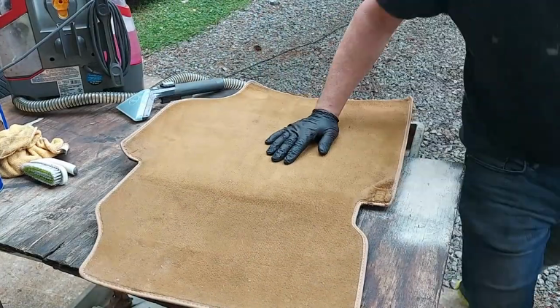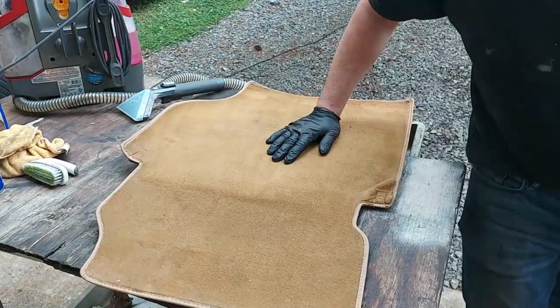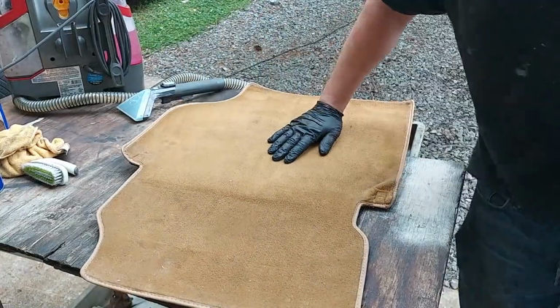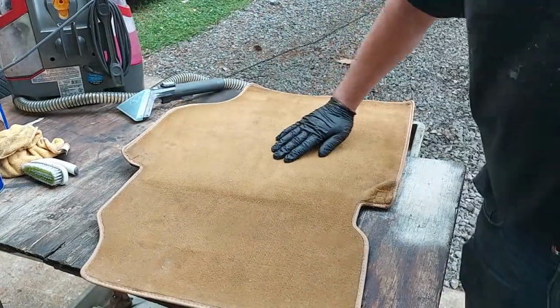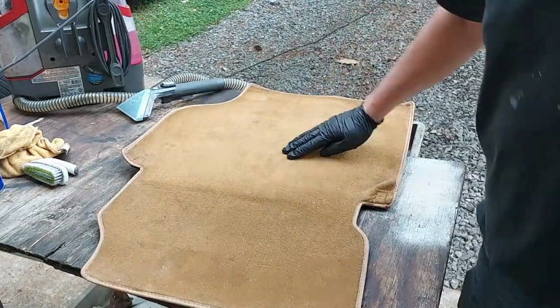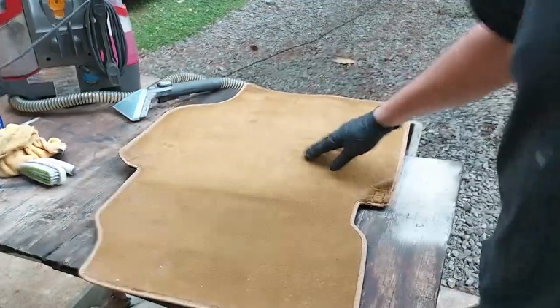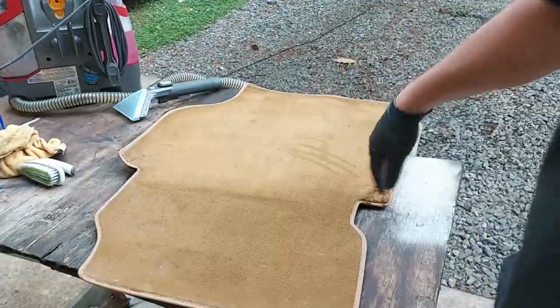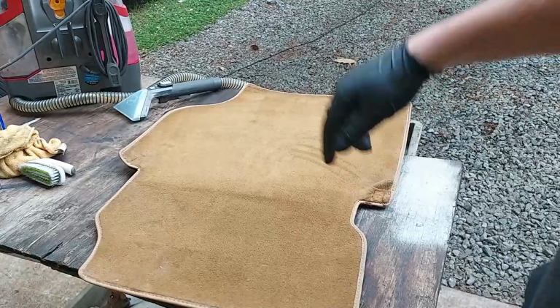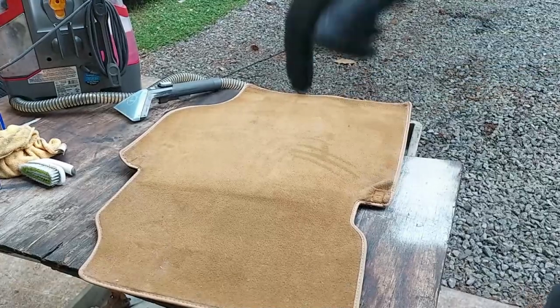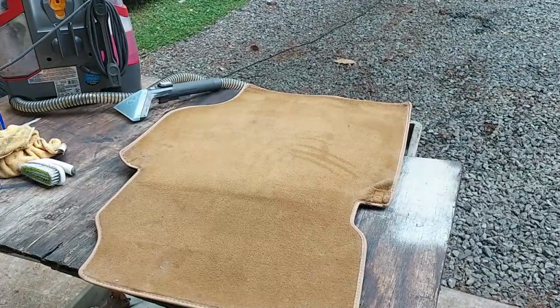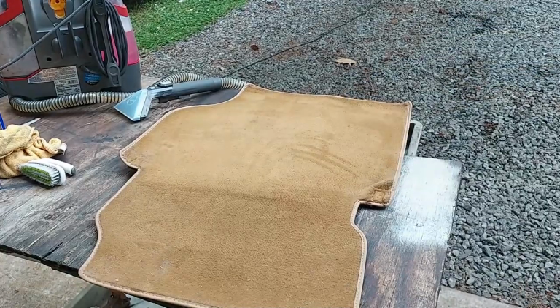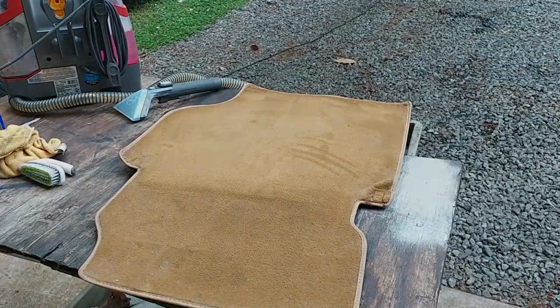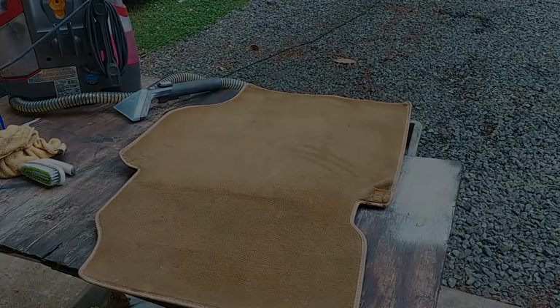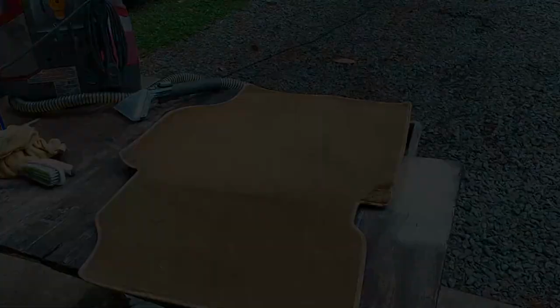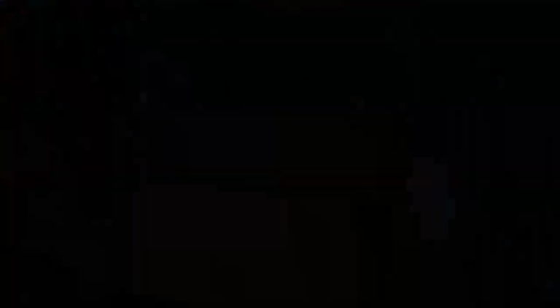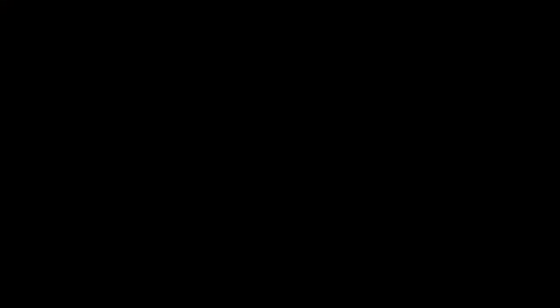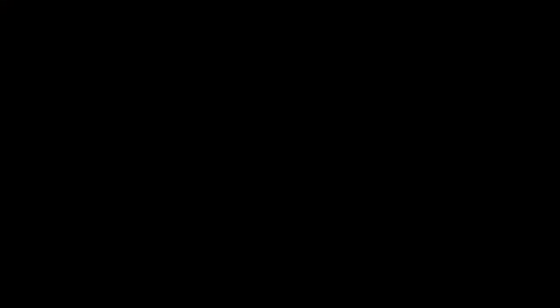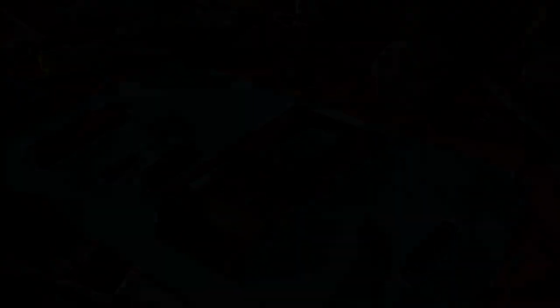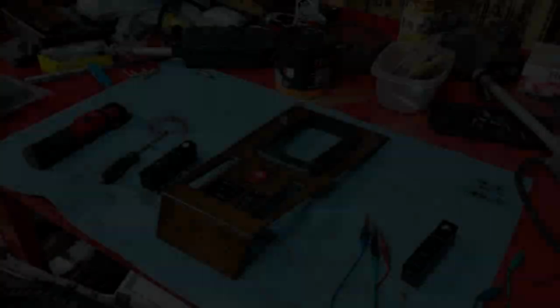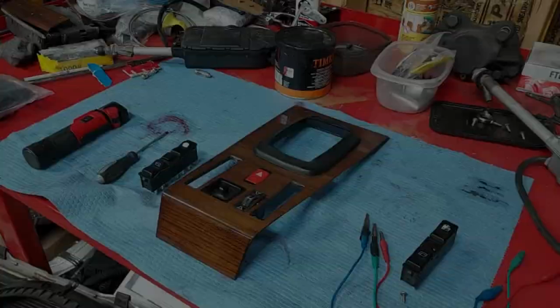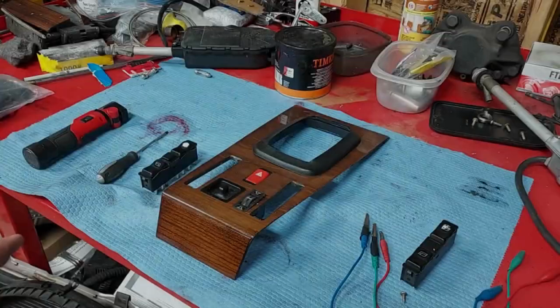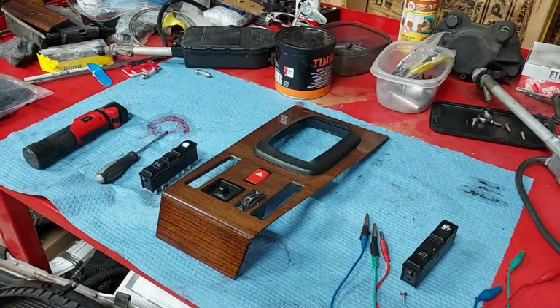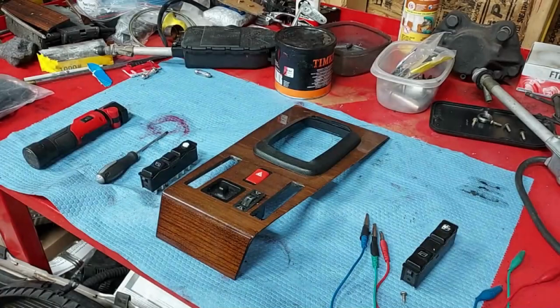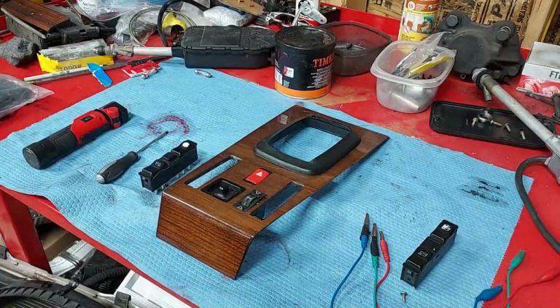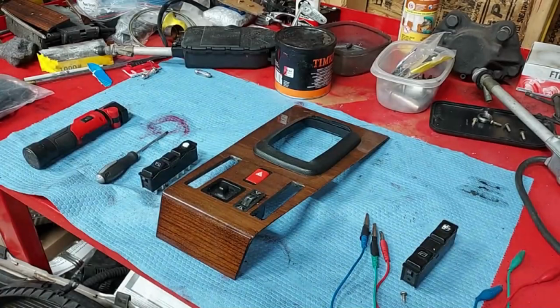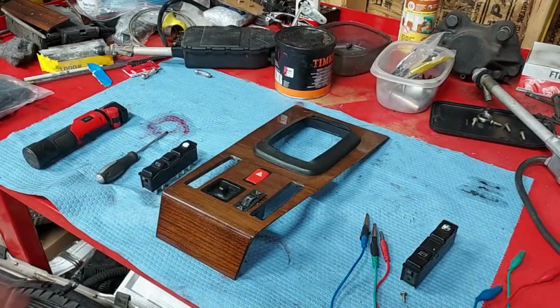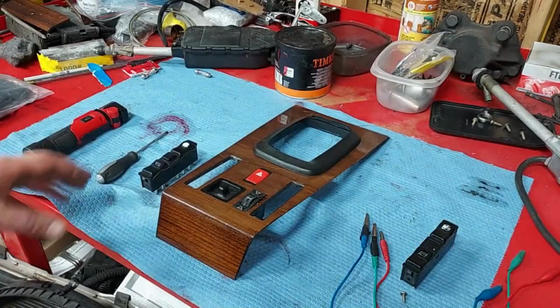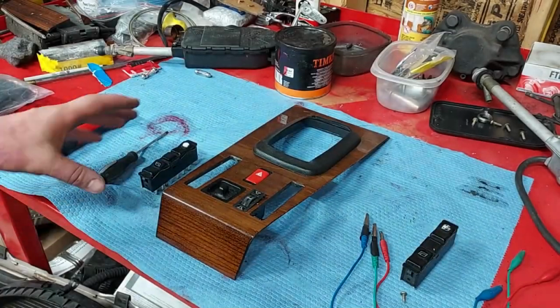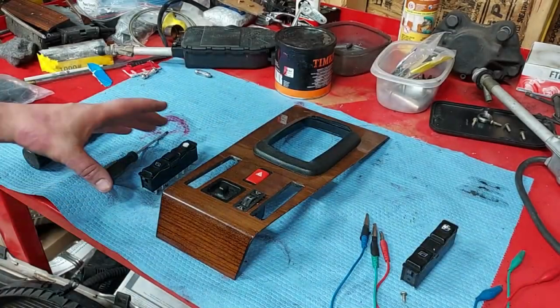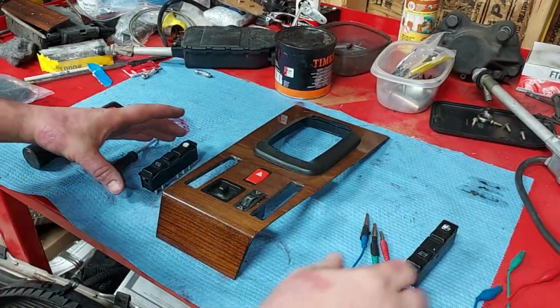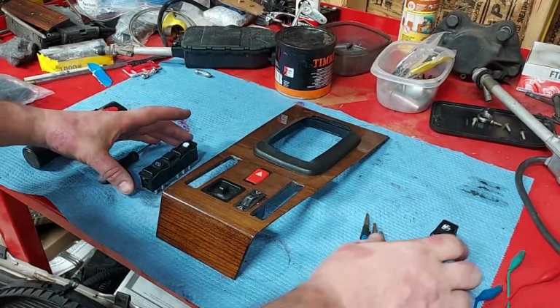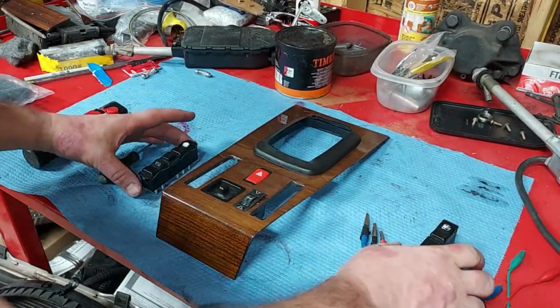I'll show you when we're done. We've got the center console out of the car.